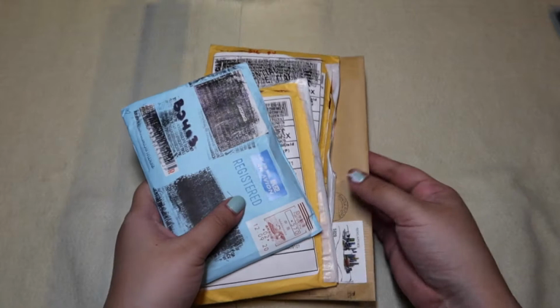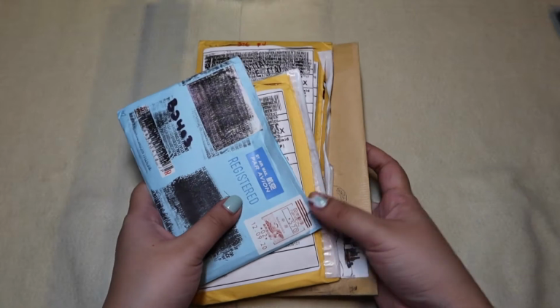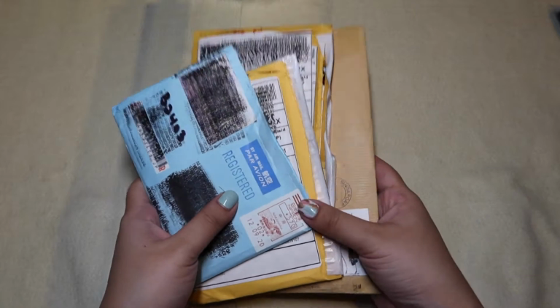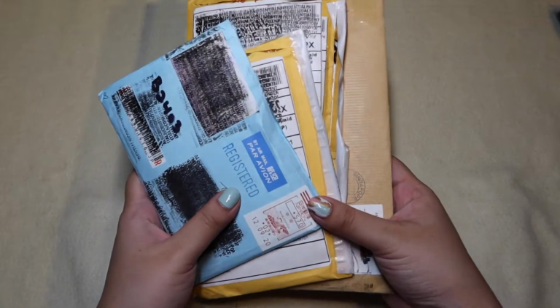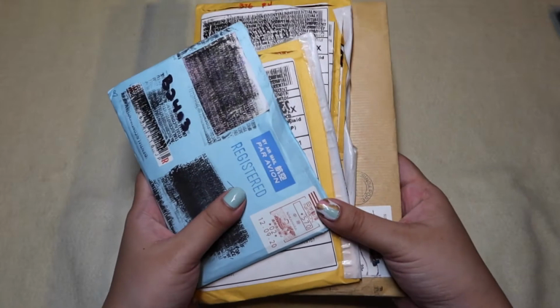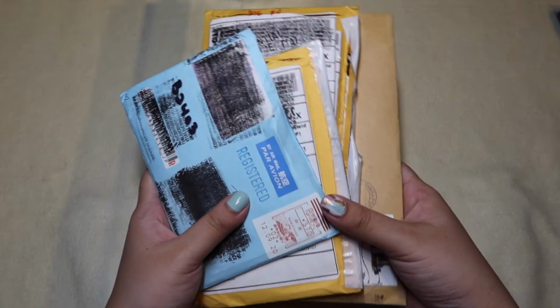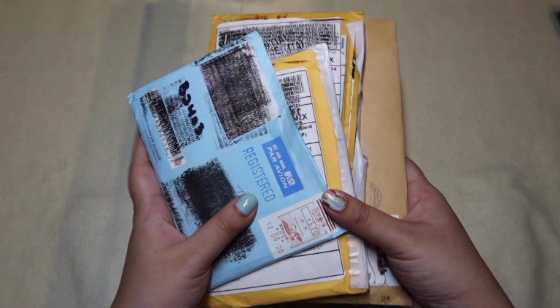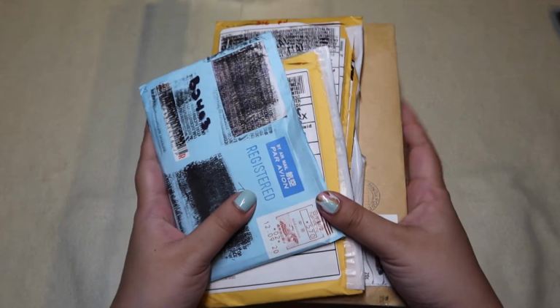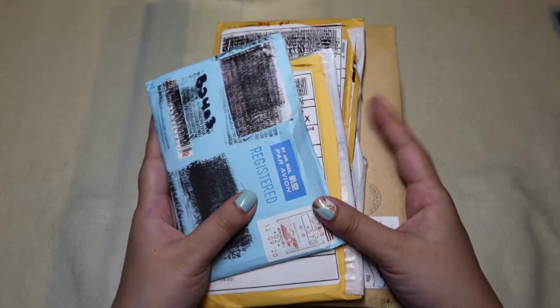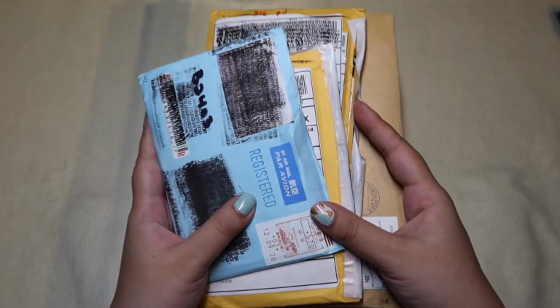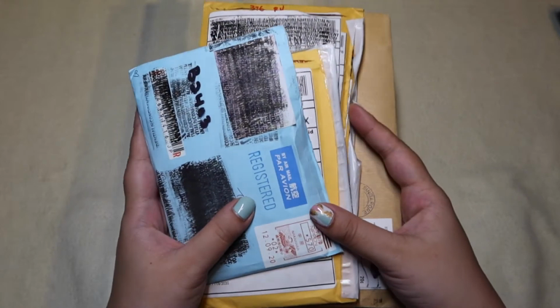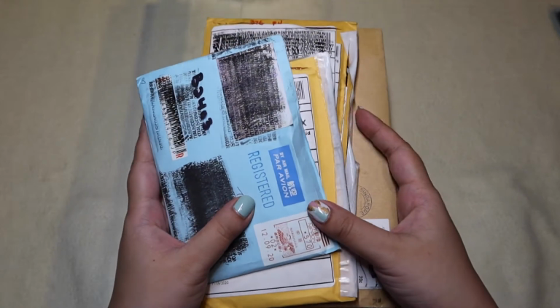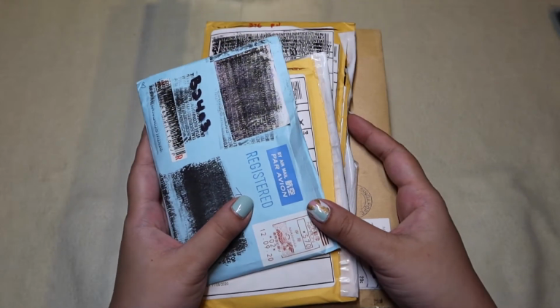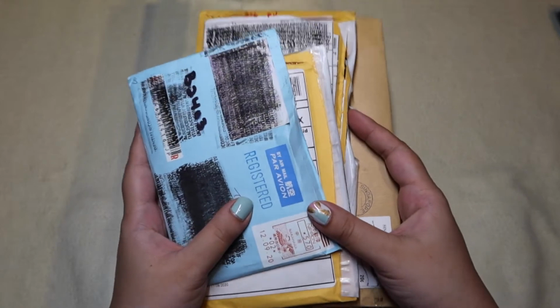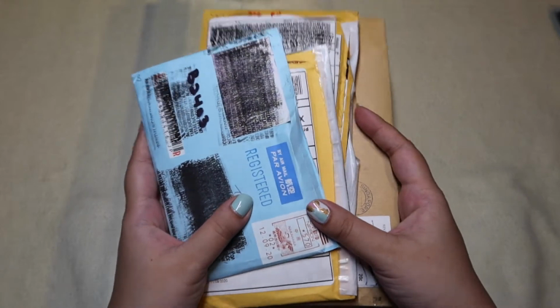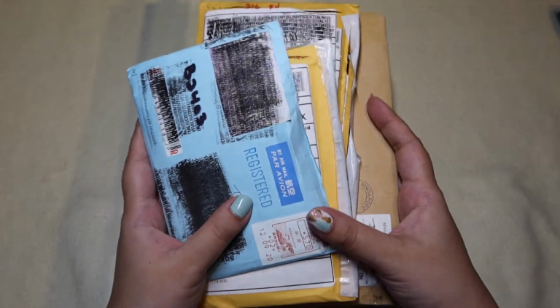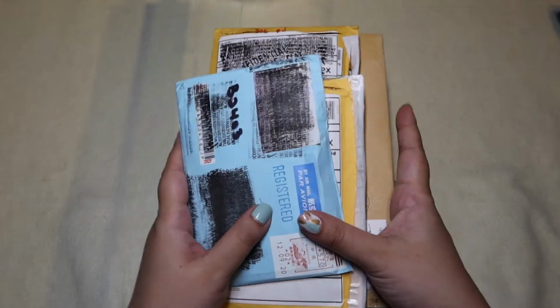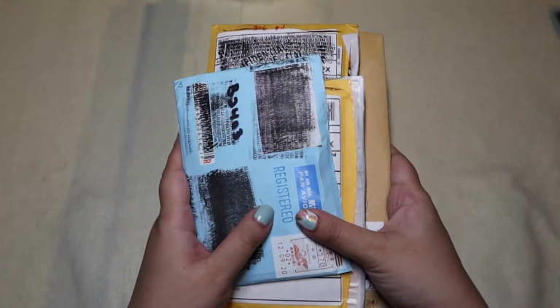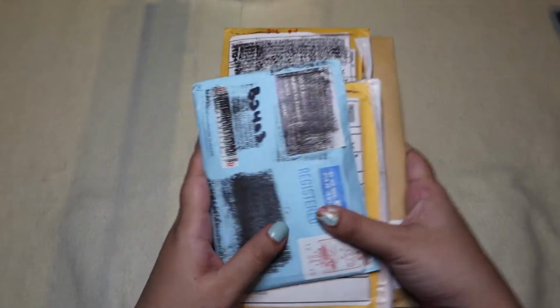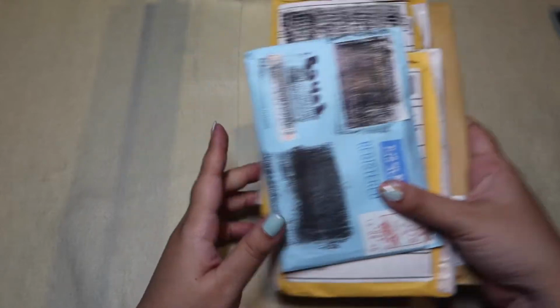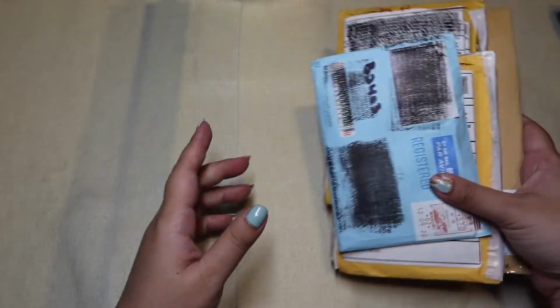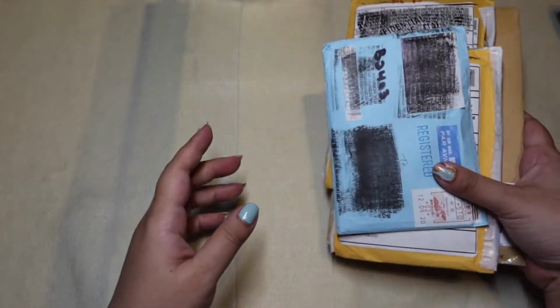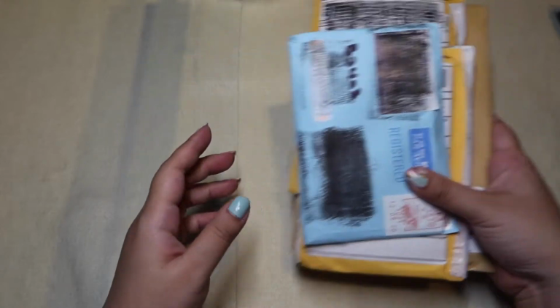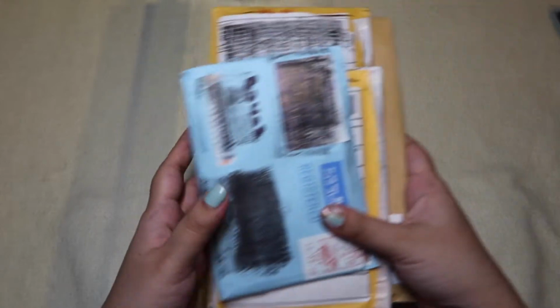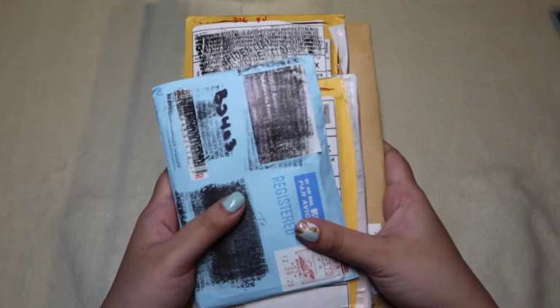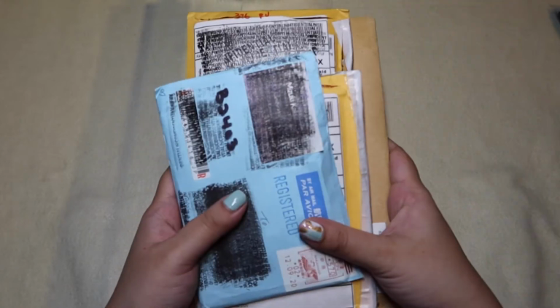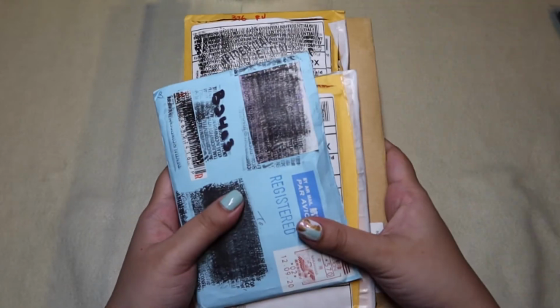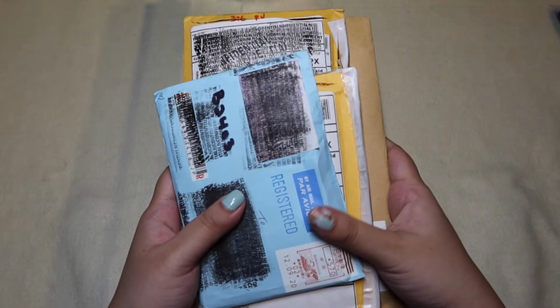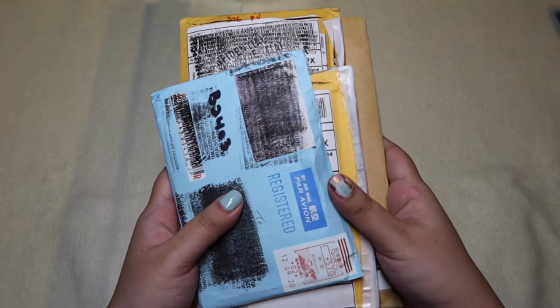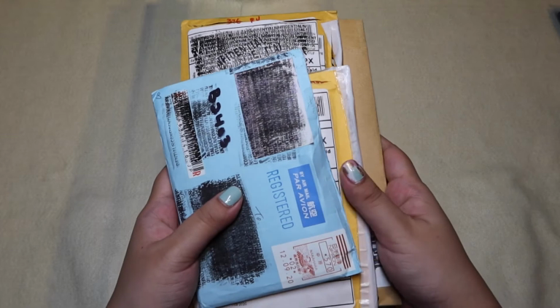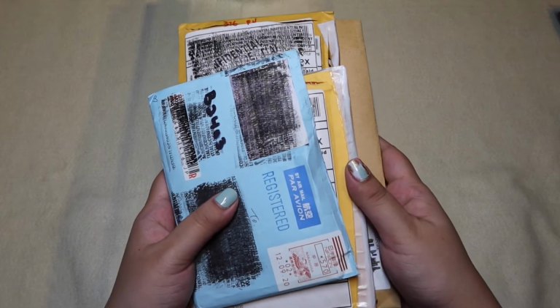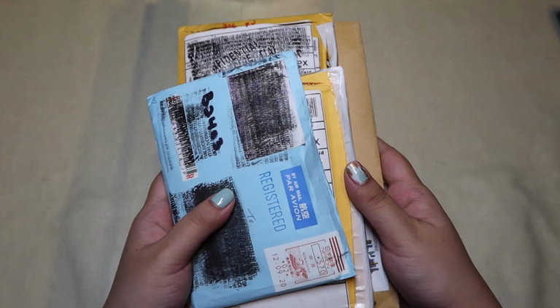I'm still happy that they're here because a lot of these cards that I do get are really, really exciting.